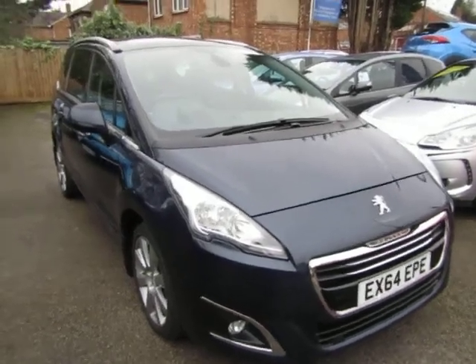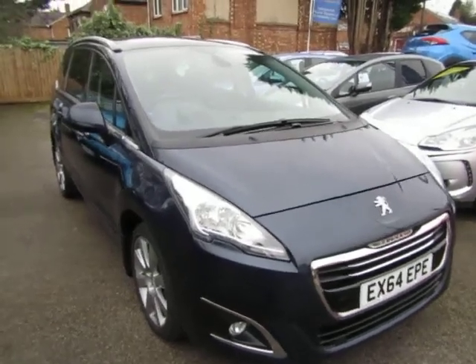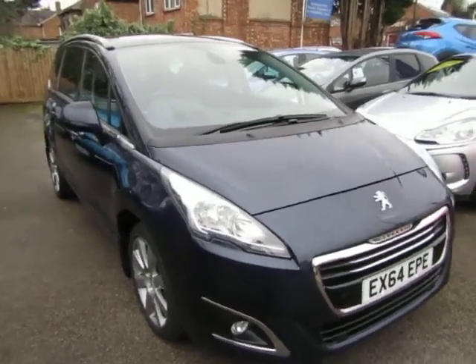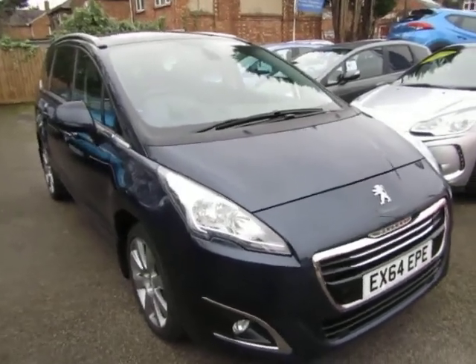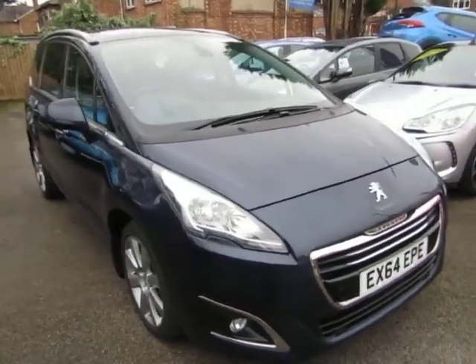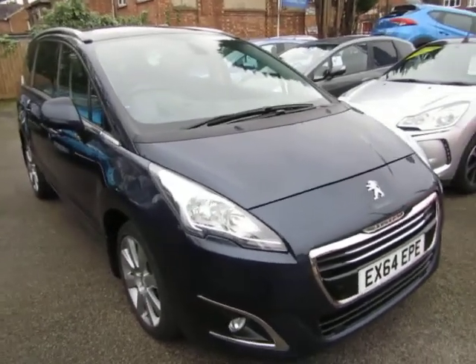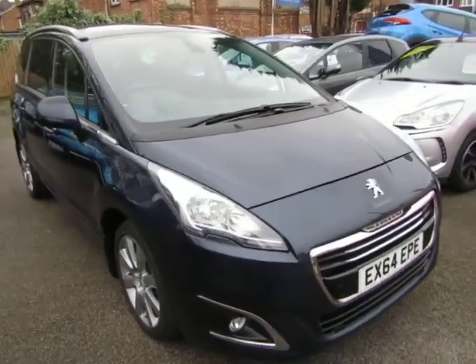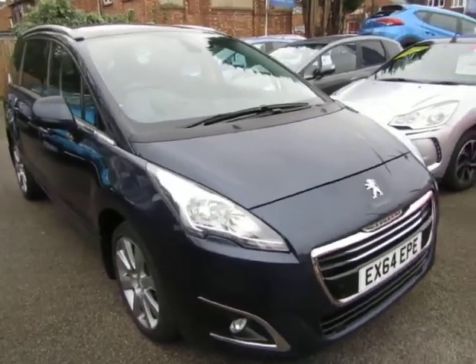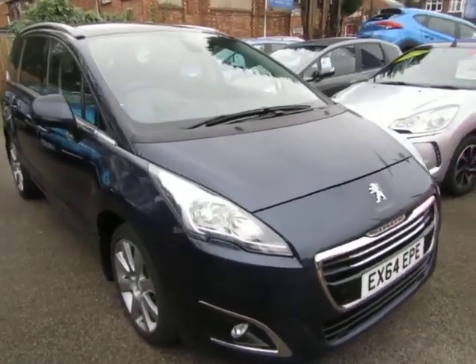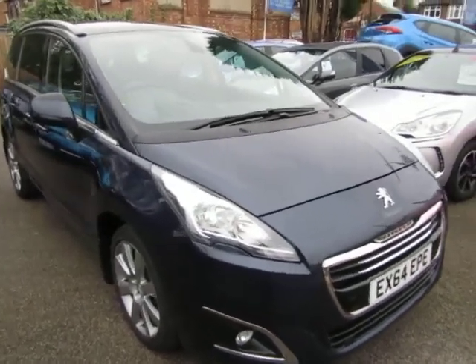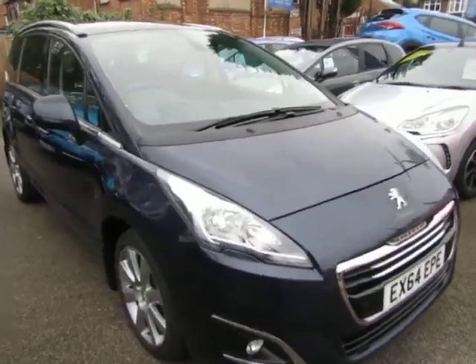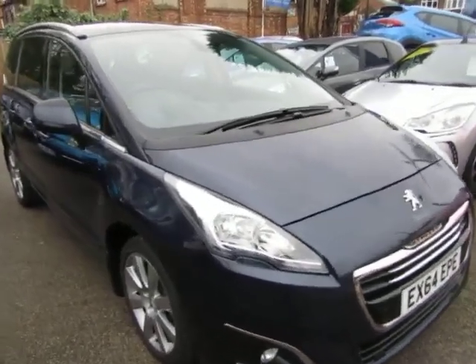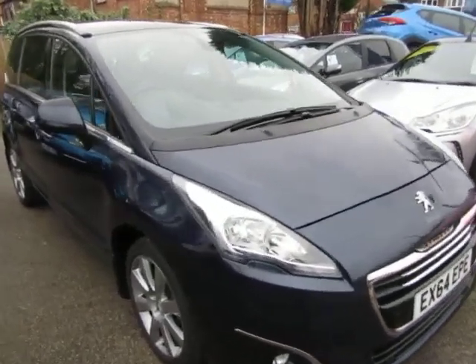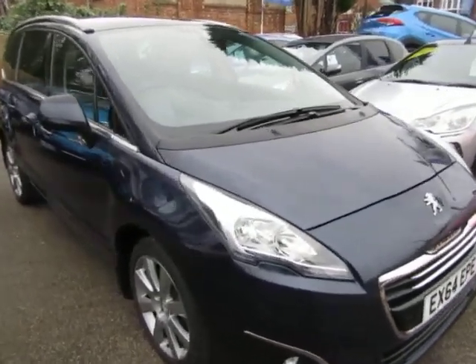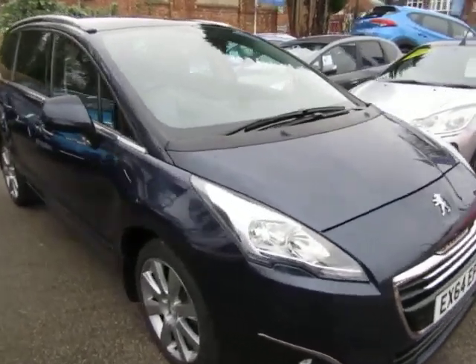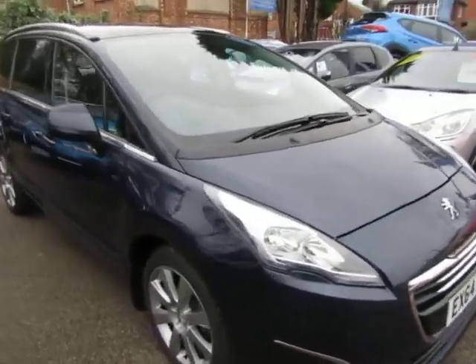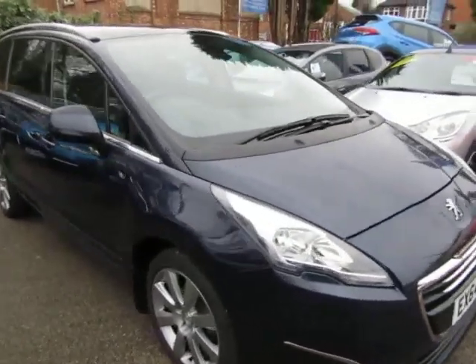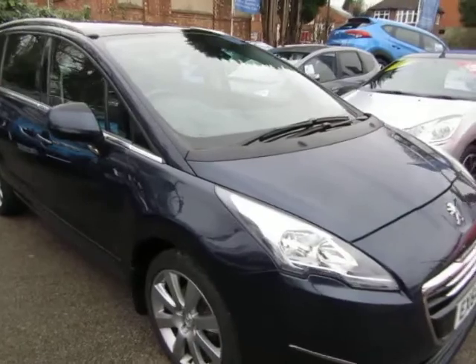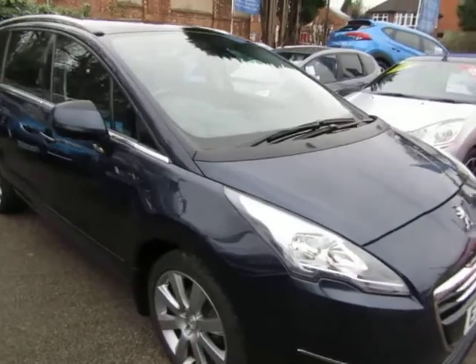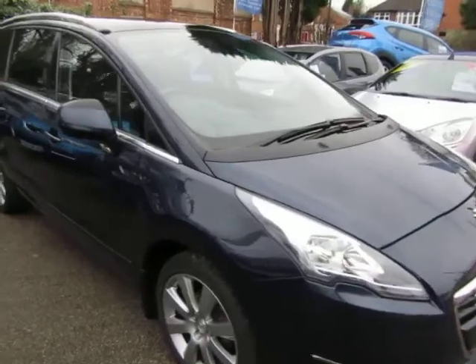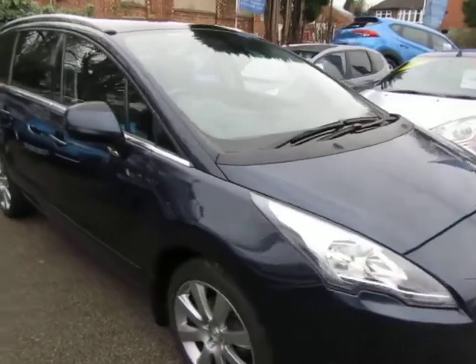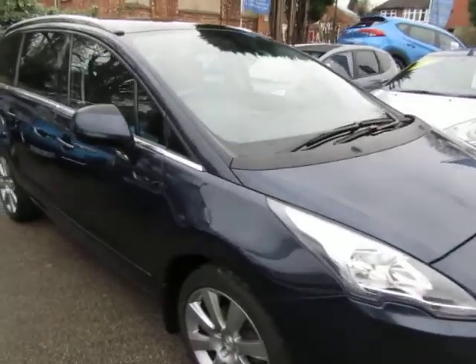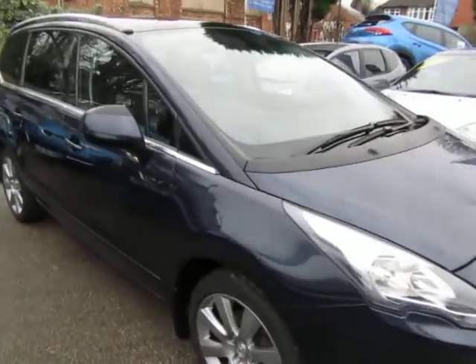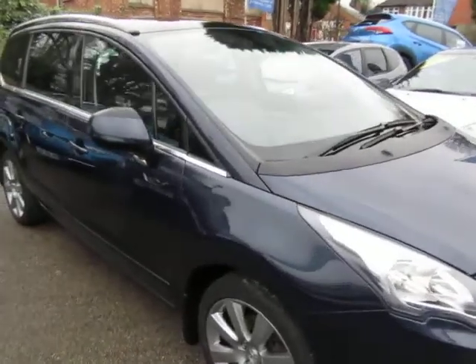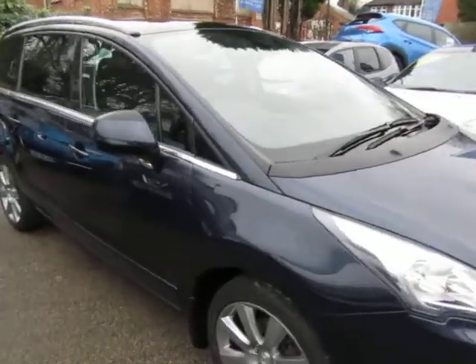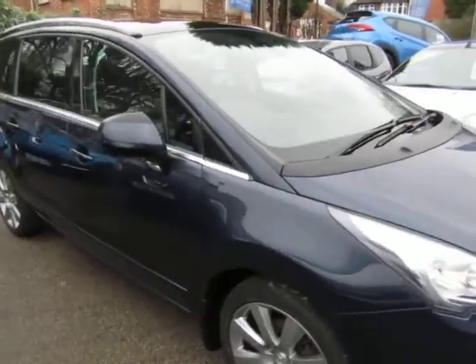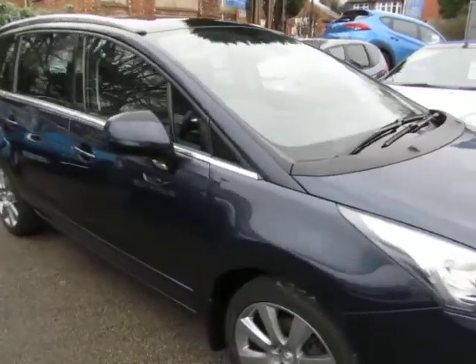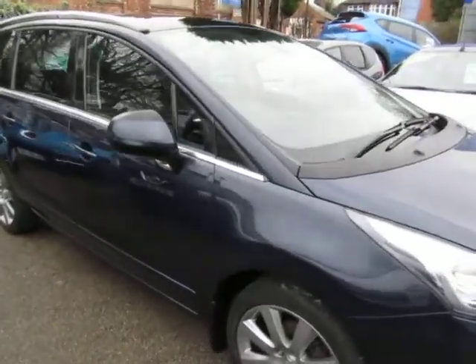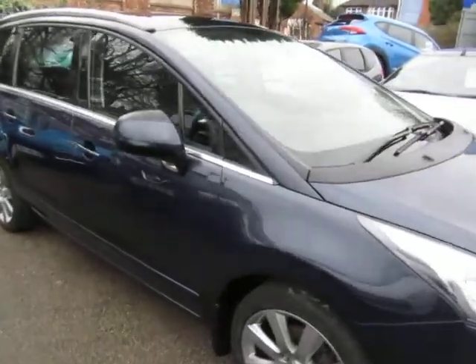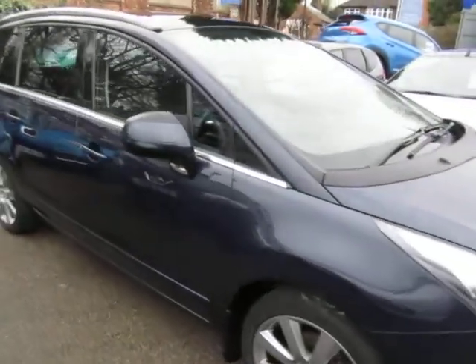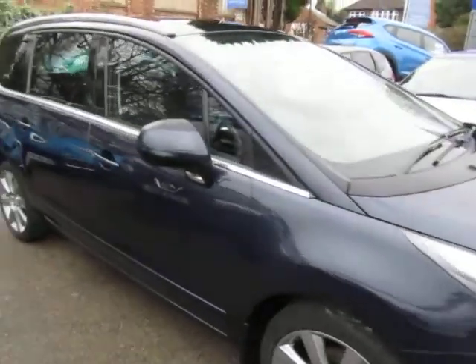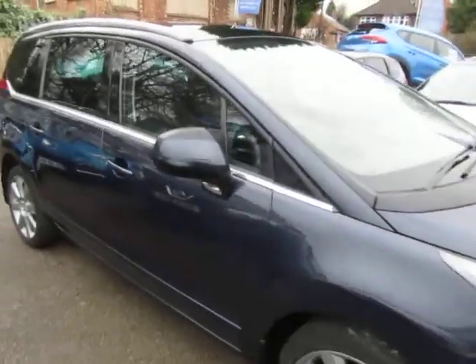Hi, I just want to give you a quick overview of the Peugeot 5008 we've just bought into stock.